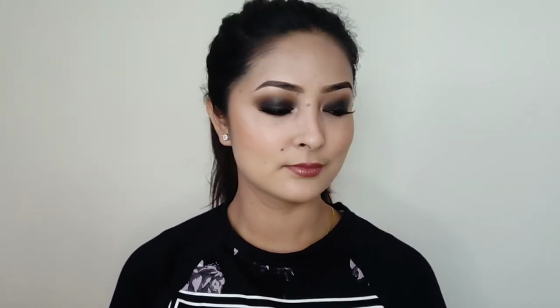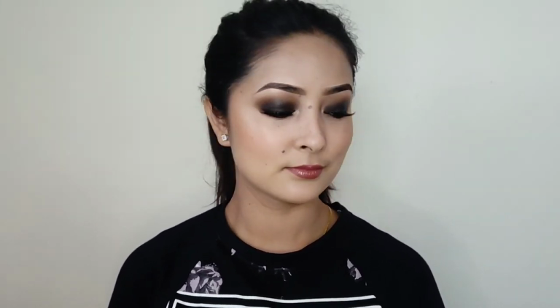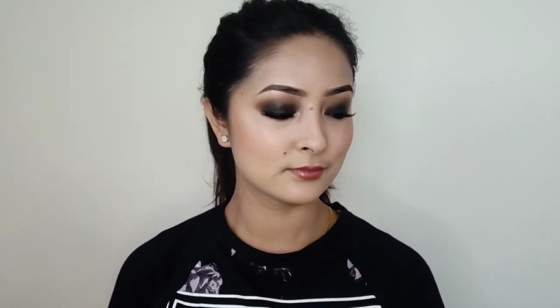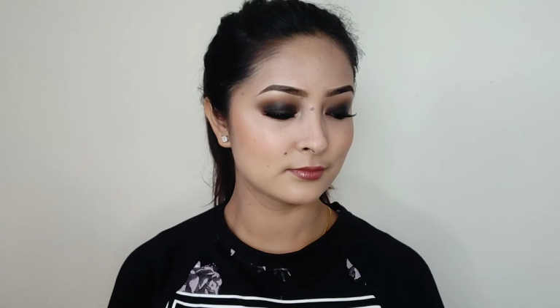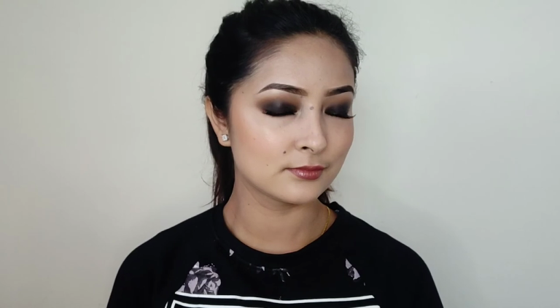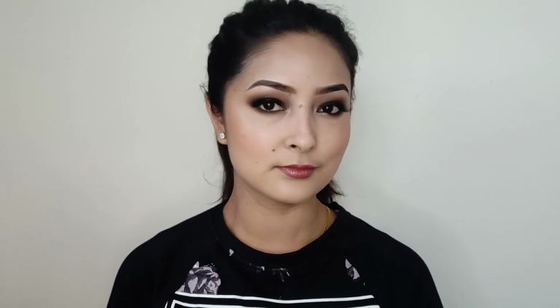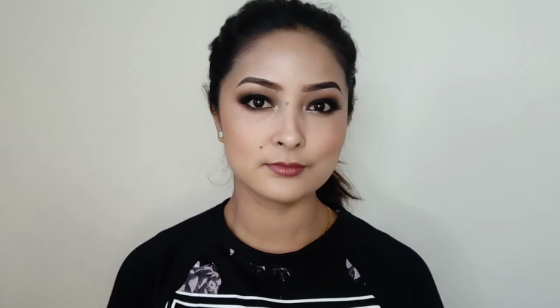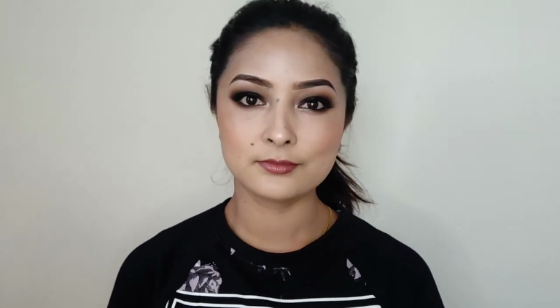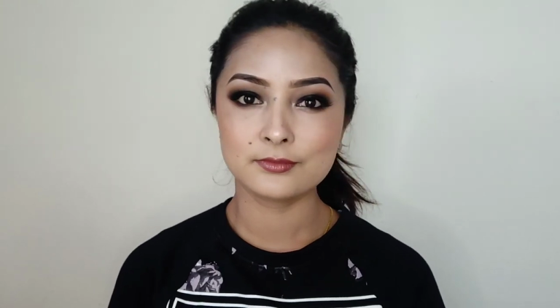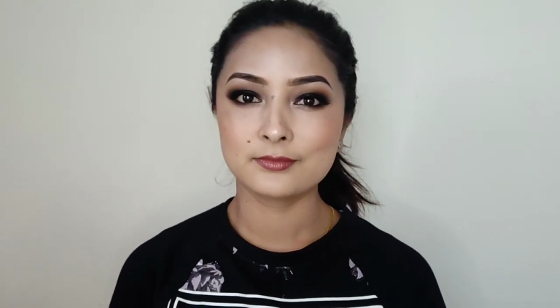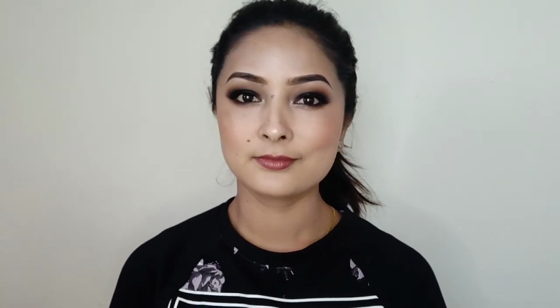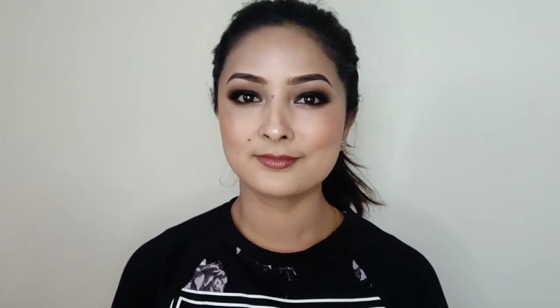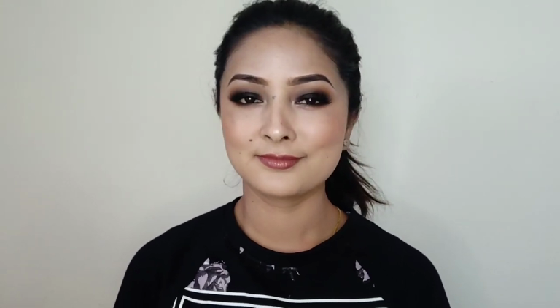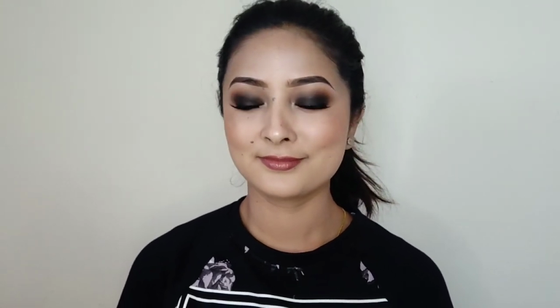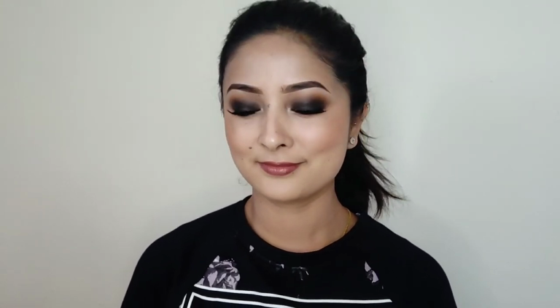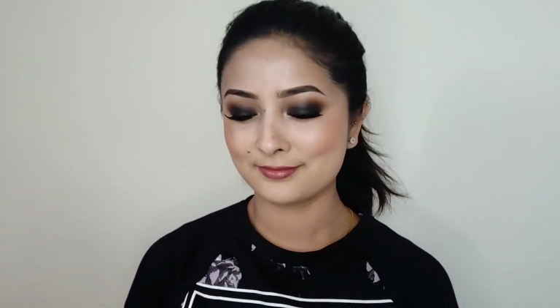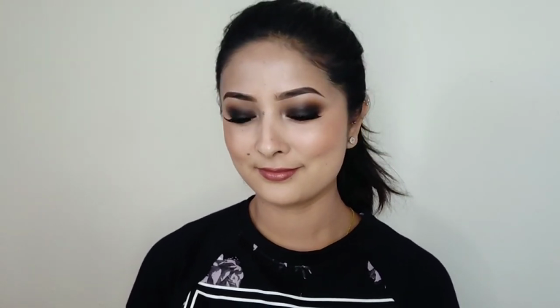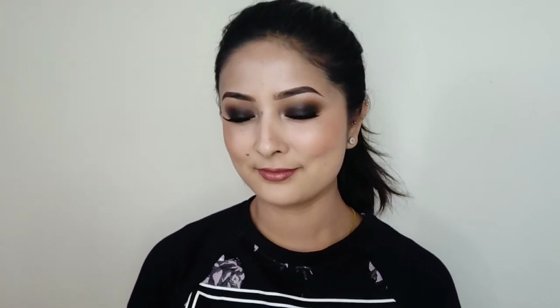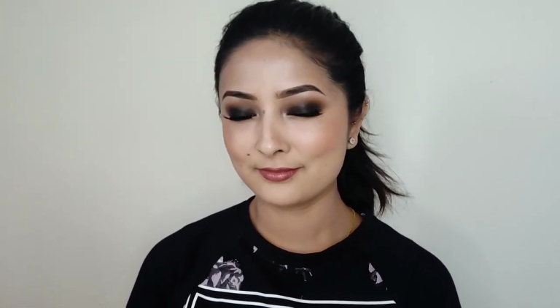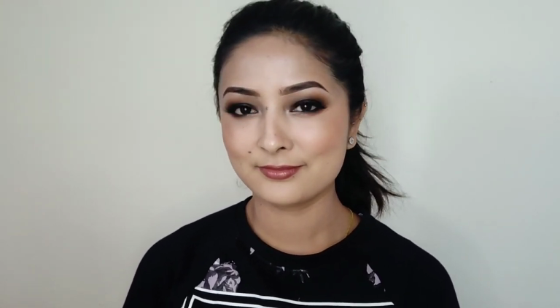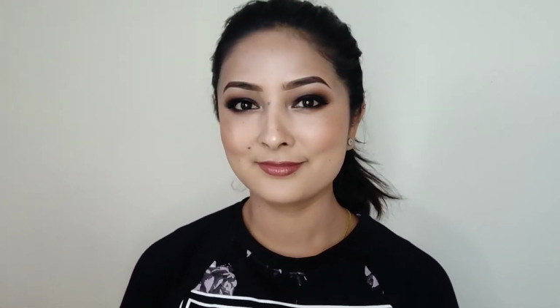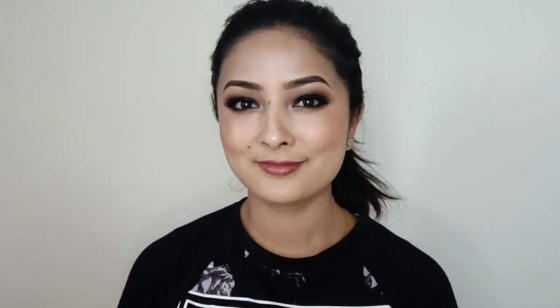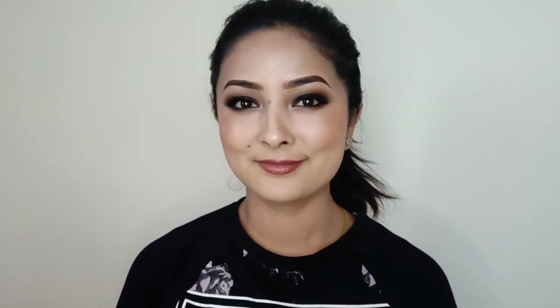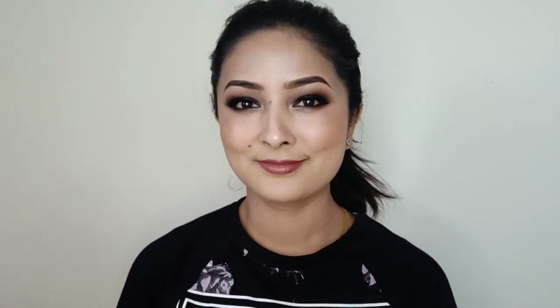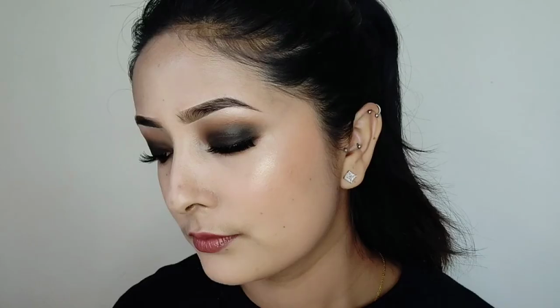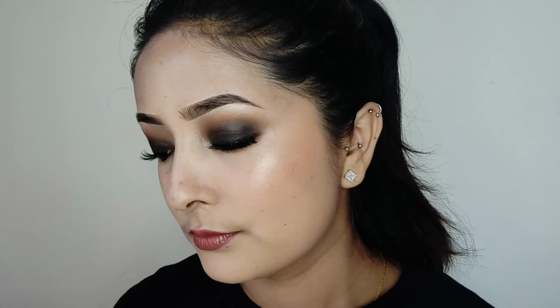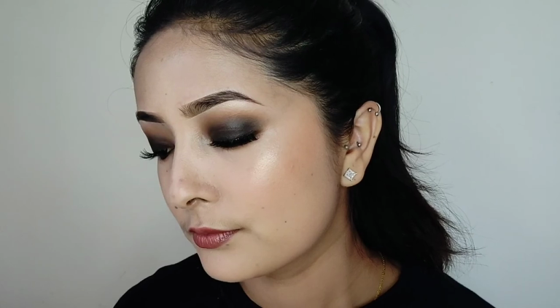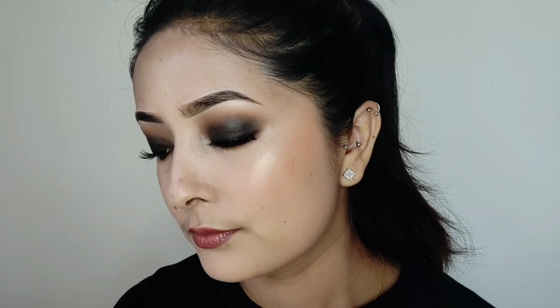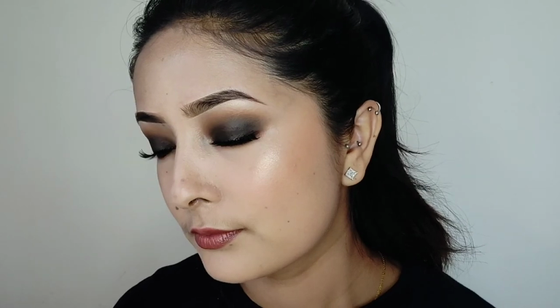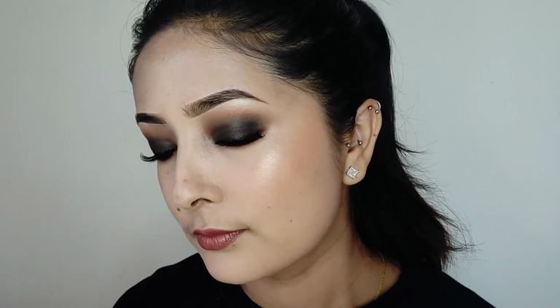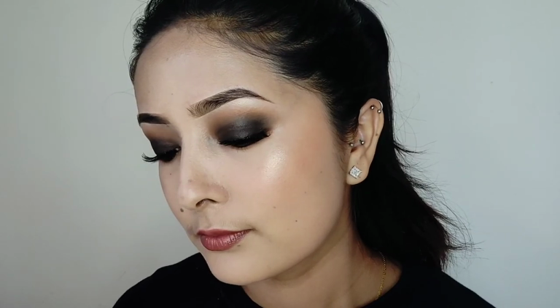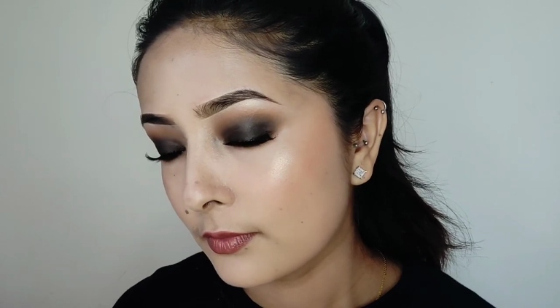This is my final look. Hope you guys enjoyed watching this video. Don't forget to like this video and subscribe to my channel. Thank you!